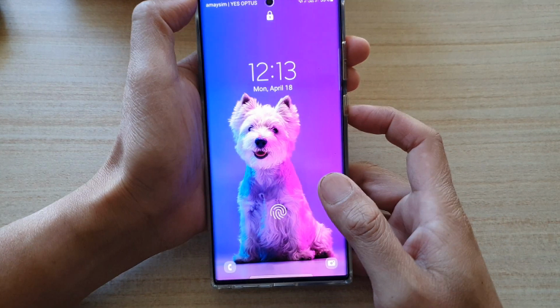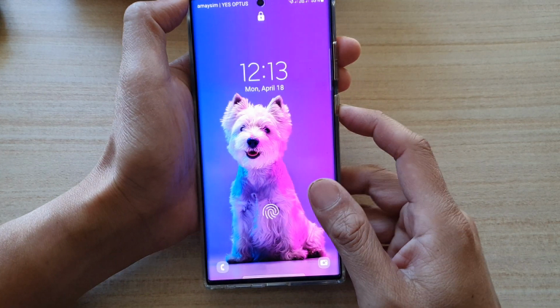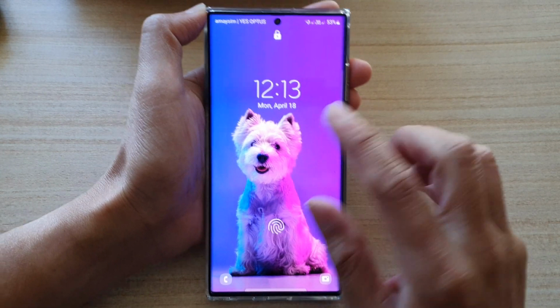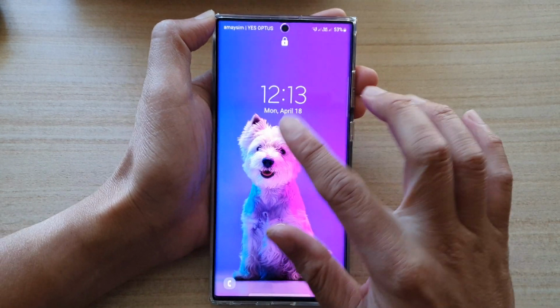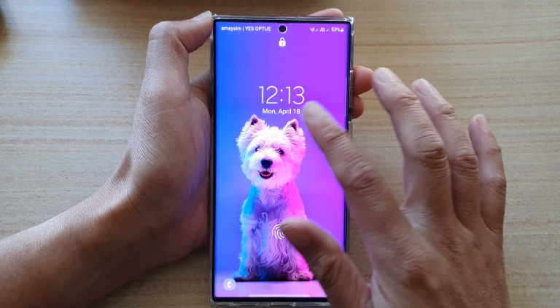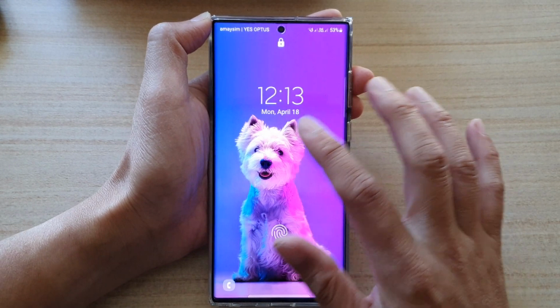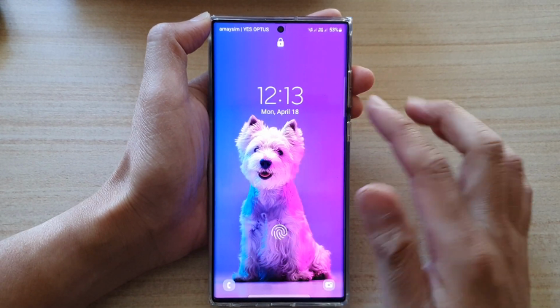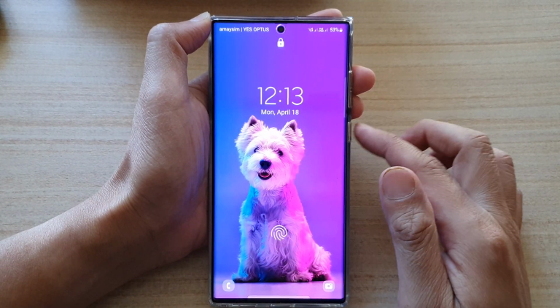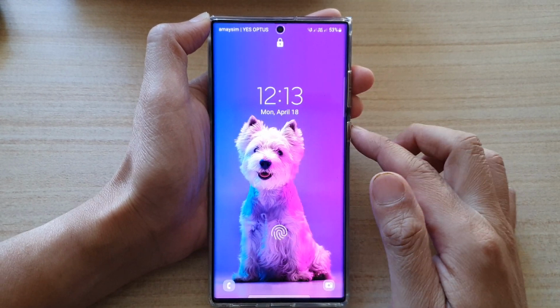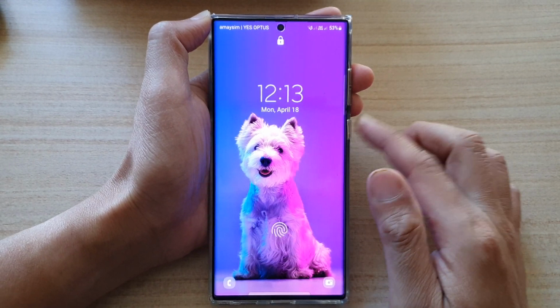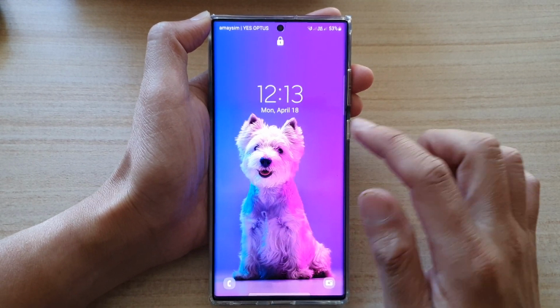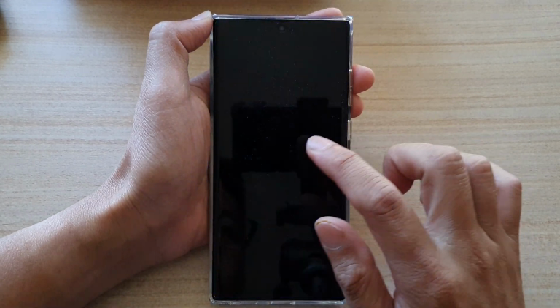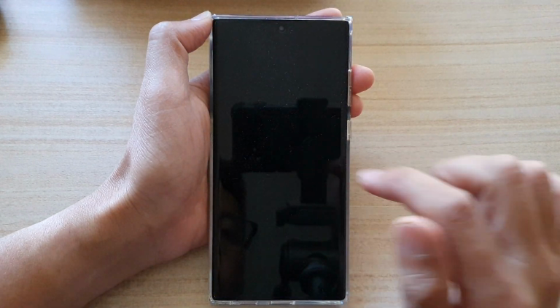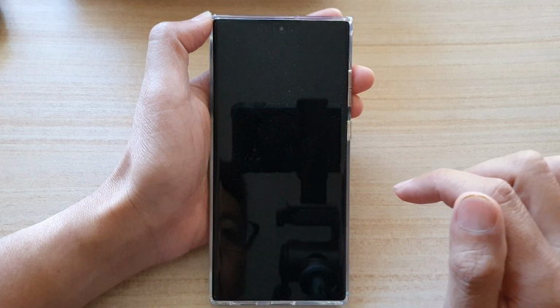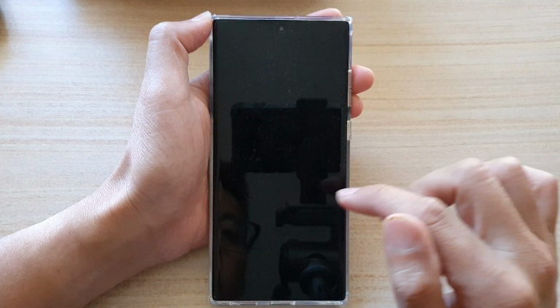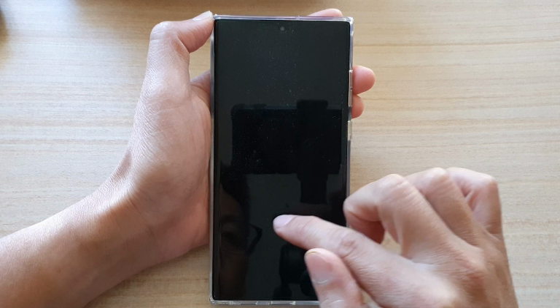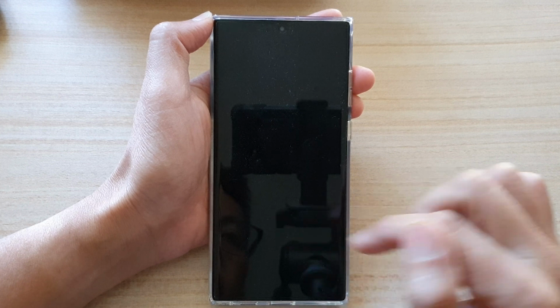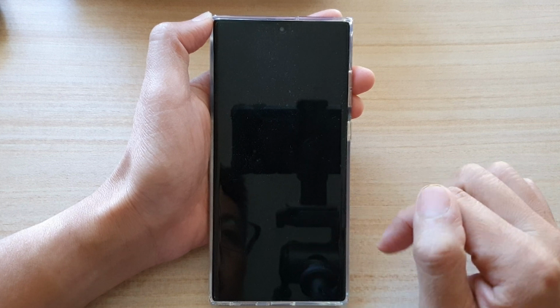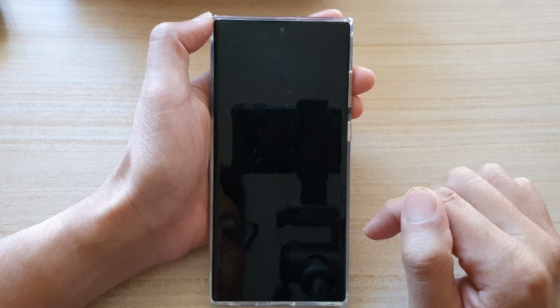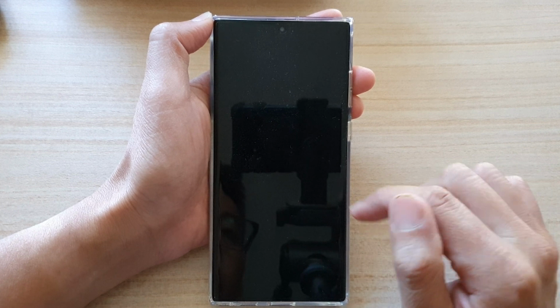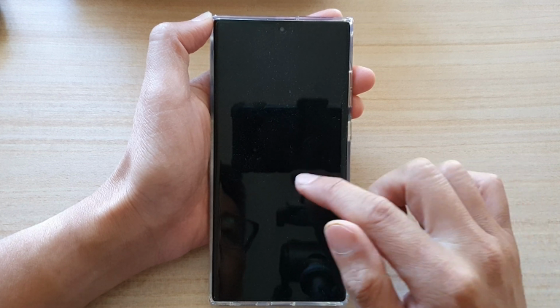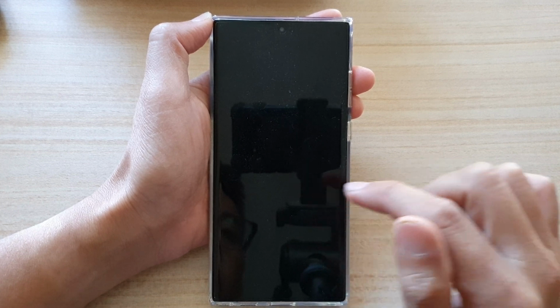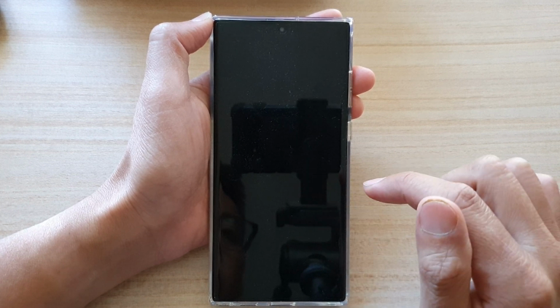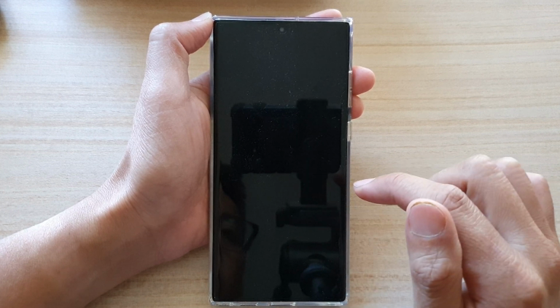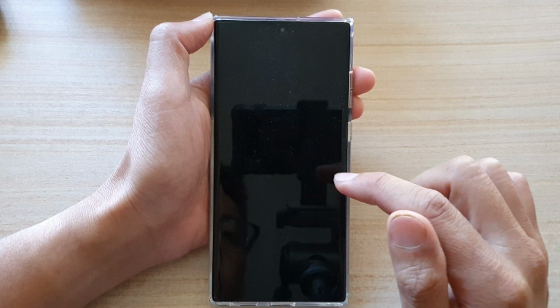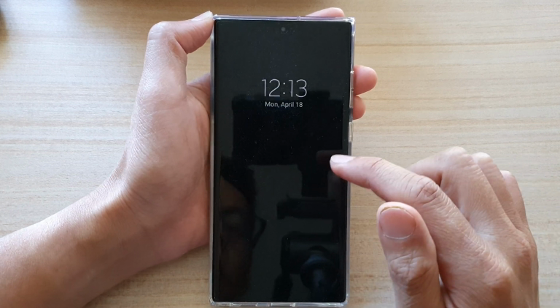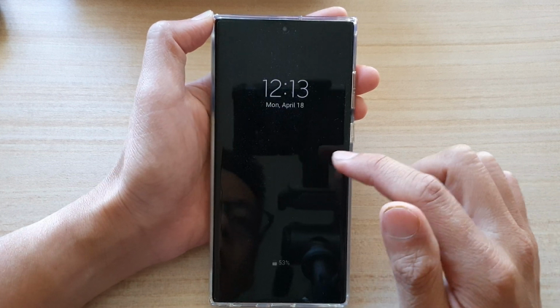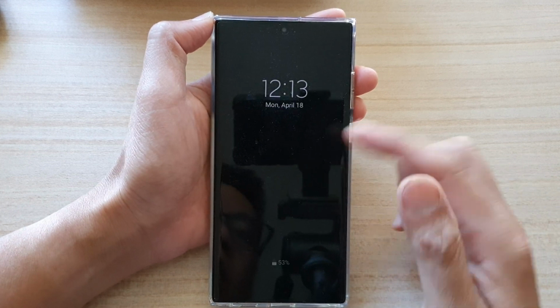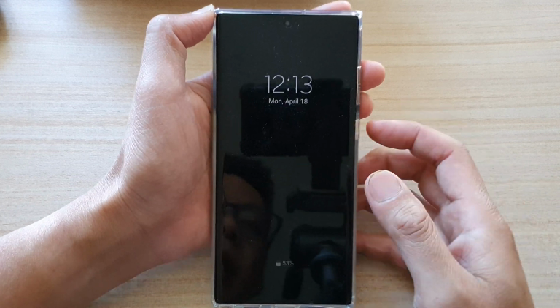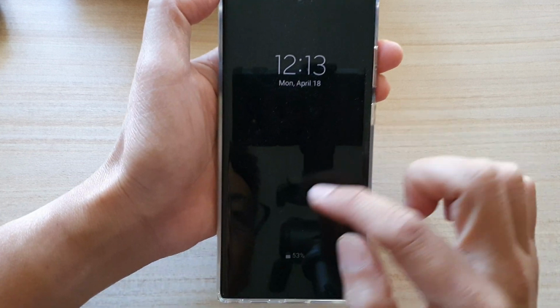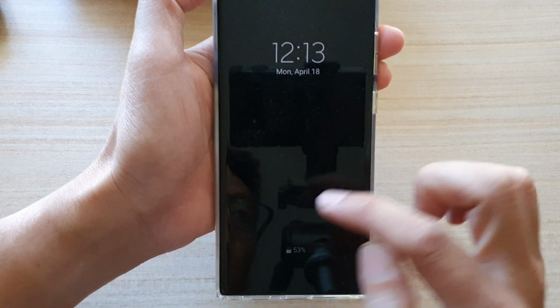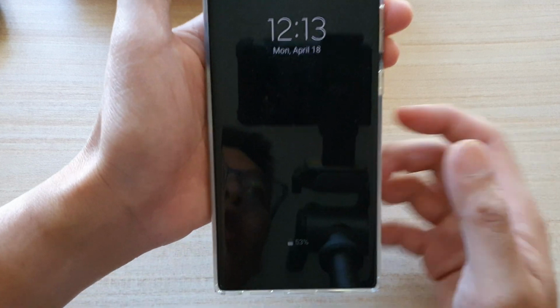This is the lock screen, which is different to the always on display screen. So this is the always on display, and the fingerprint icon doesn't show here when set to 'never.'